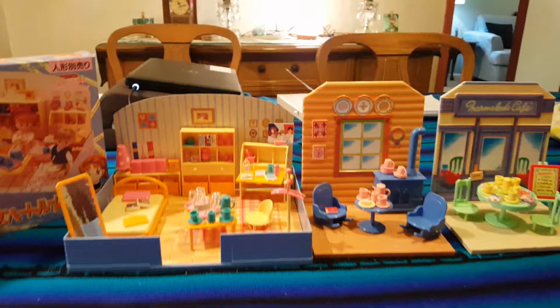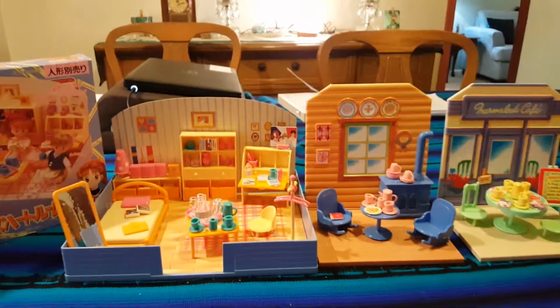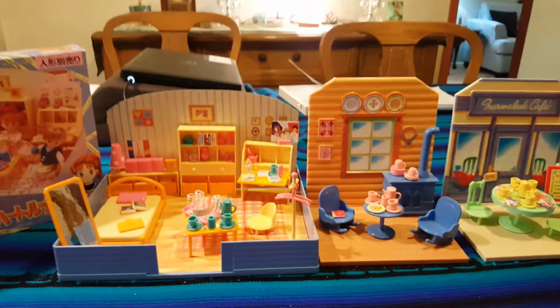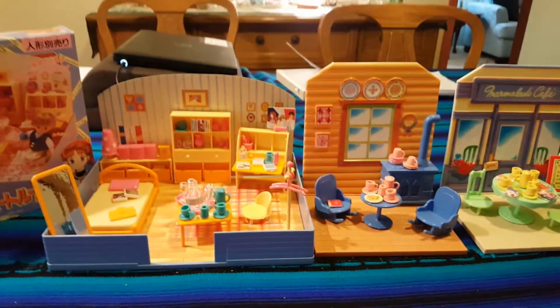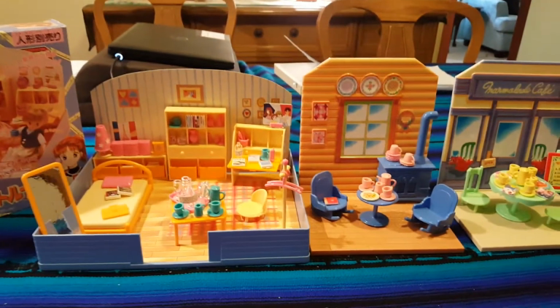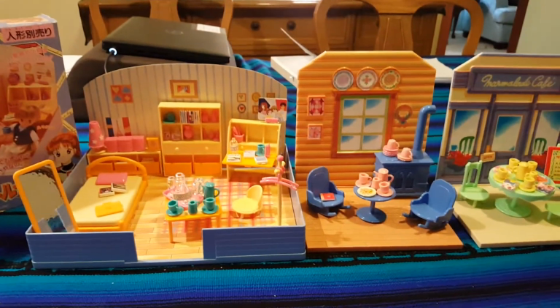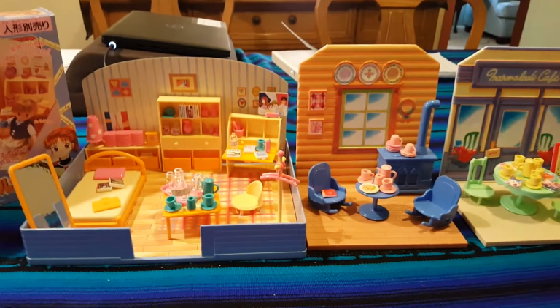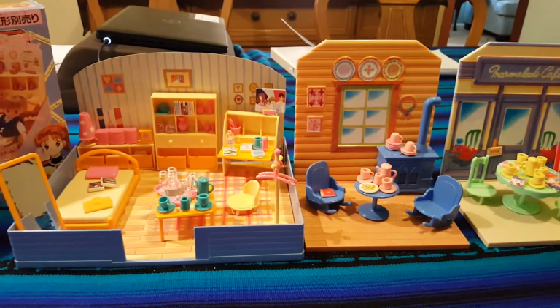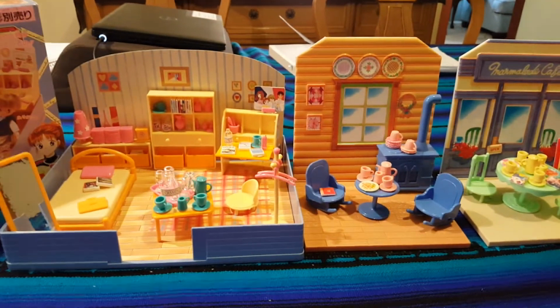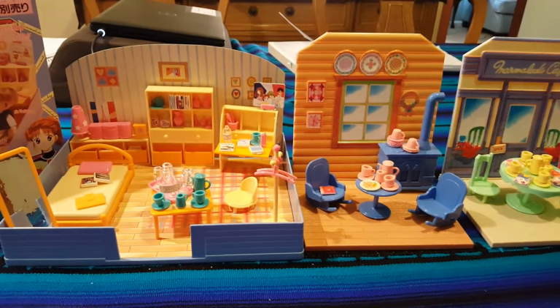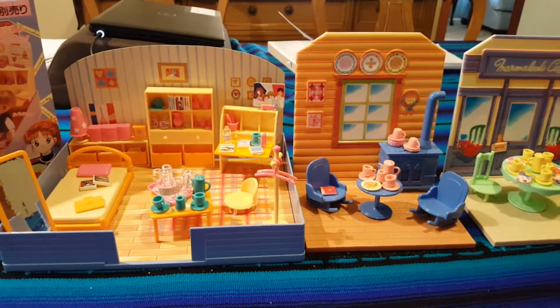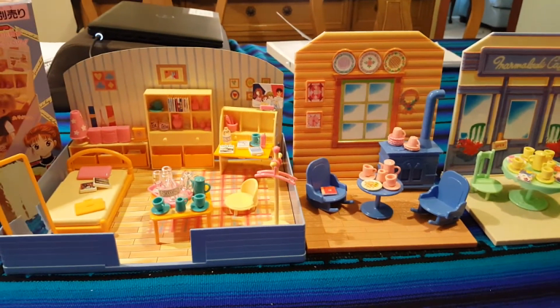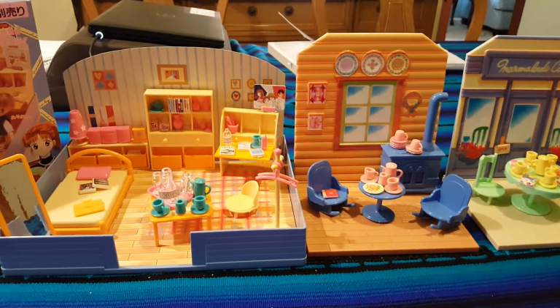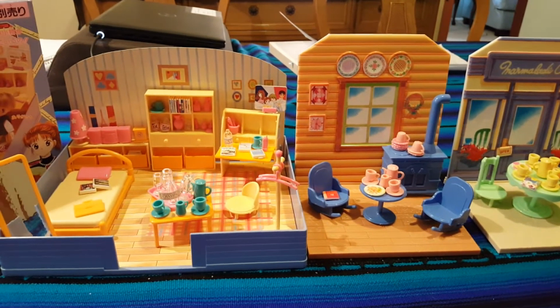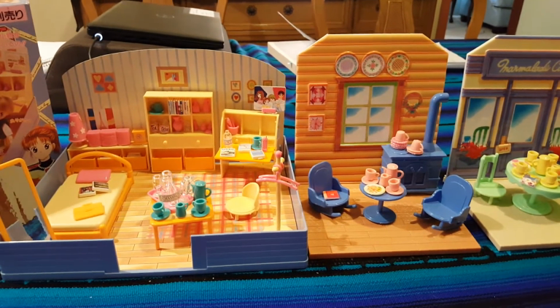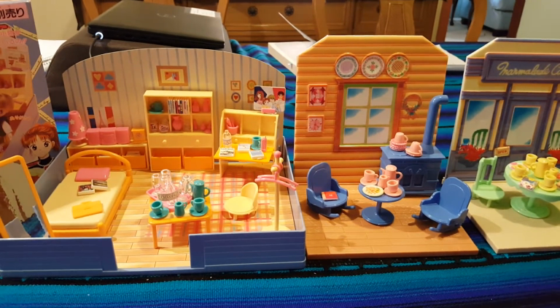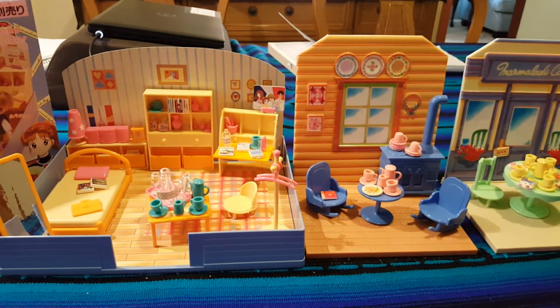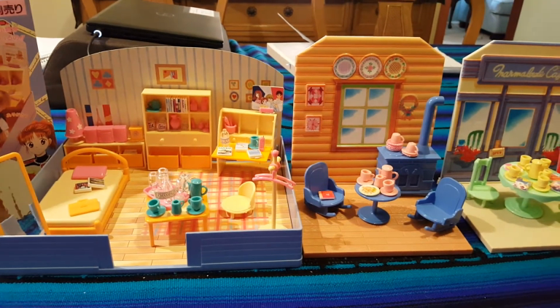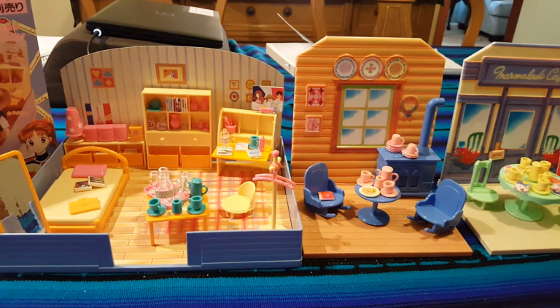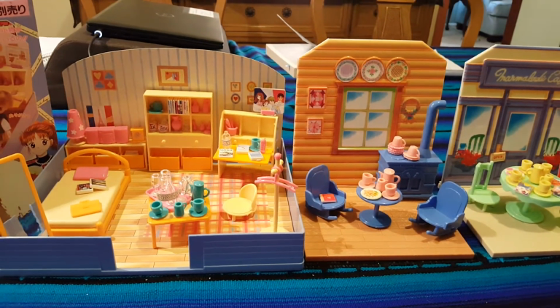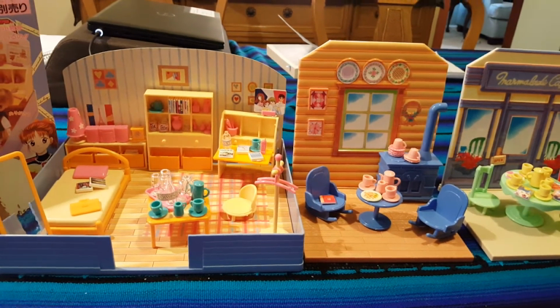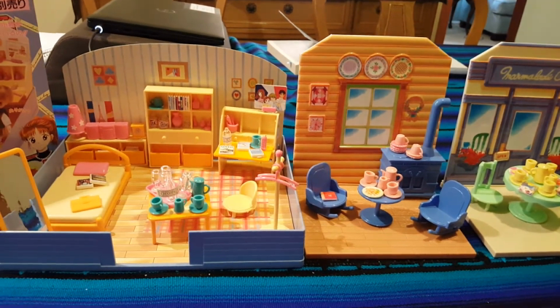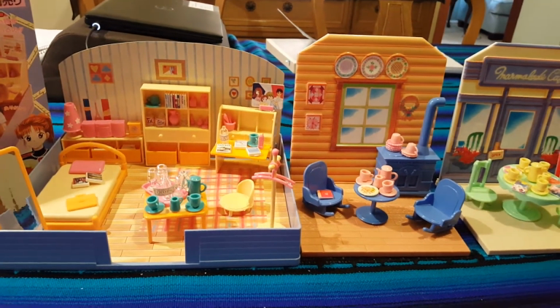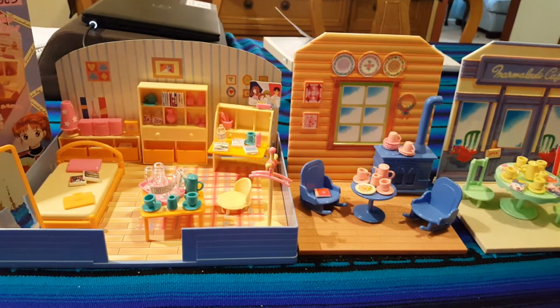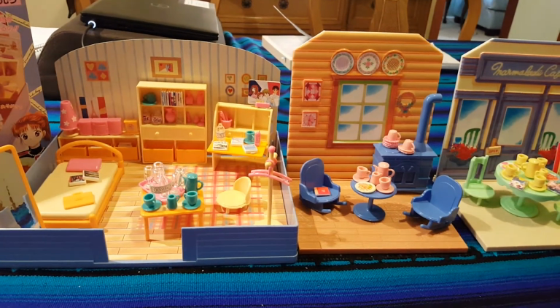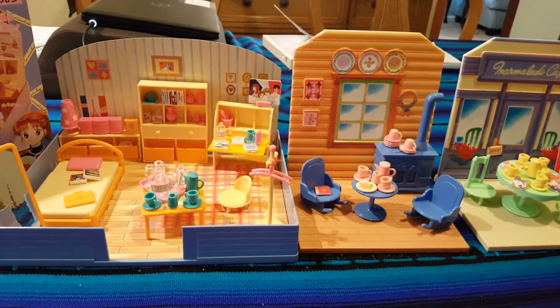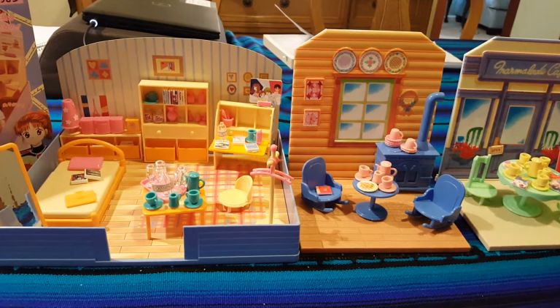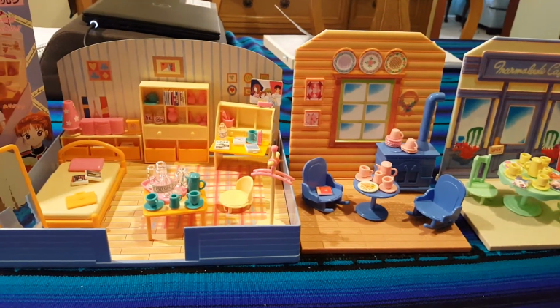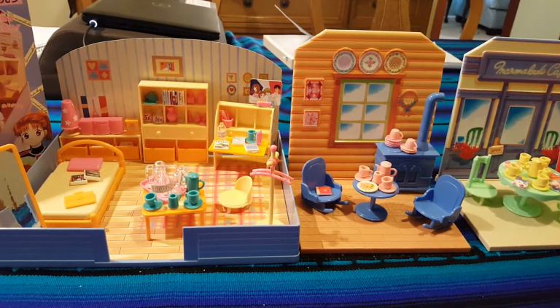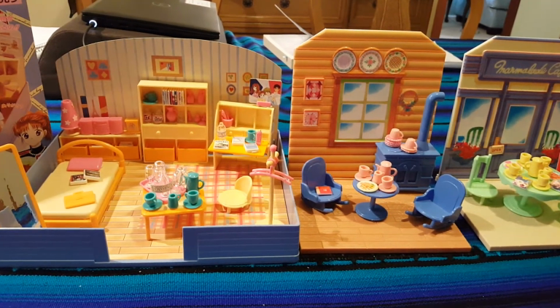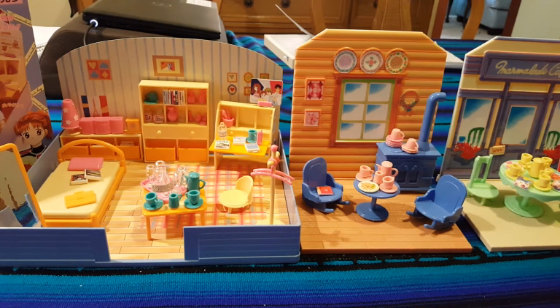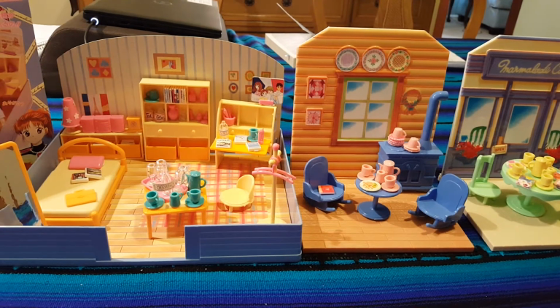Hey everyone! I am back with a few new play sets. These sets are from Marmalade Boy.